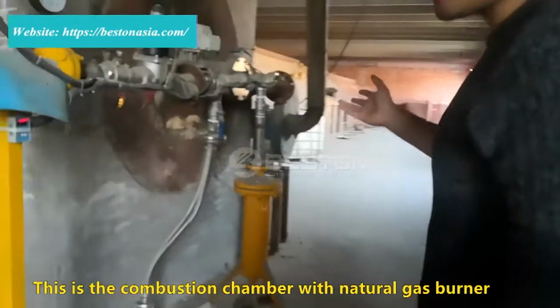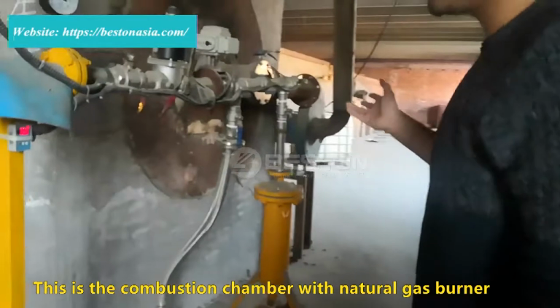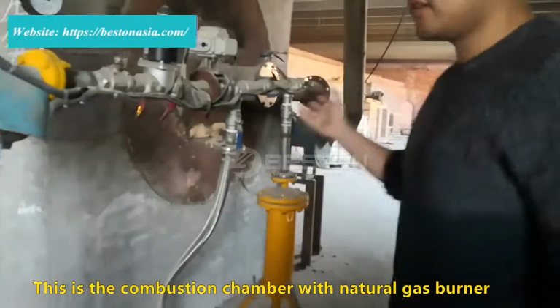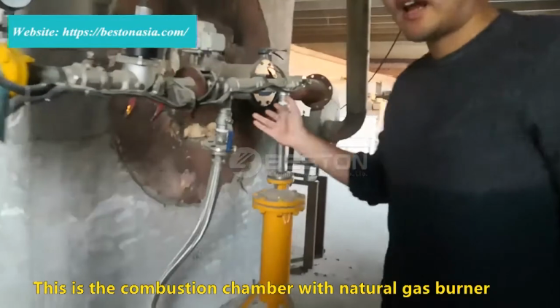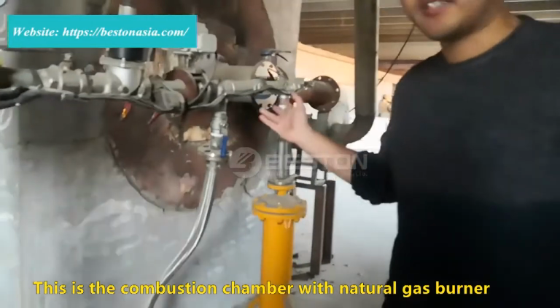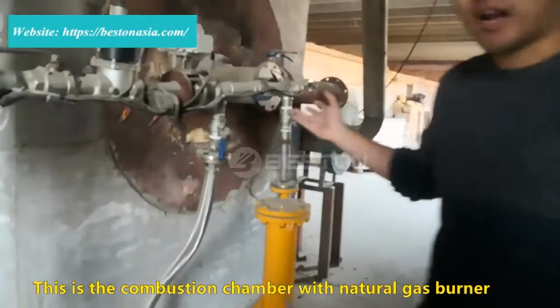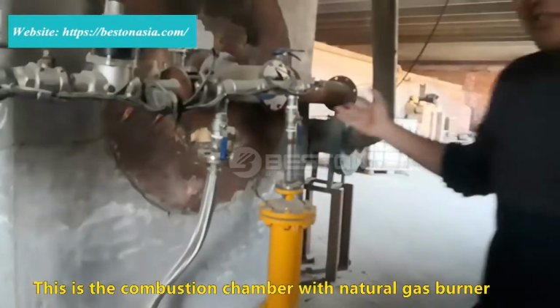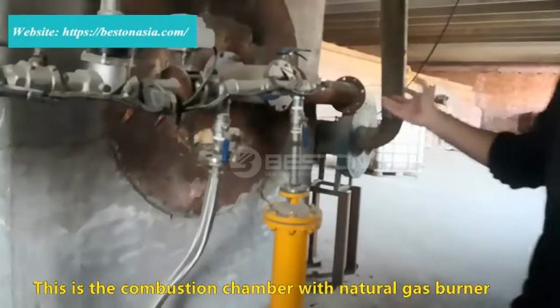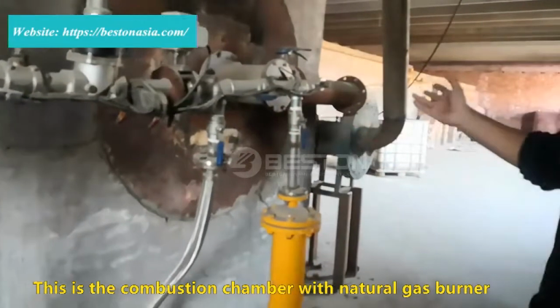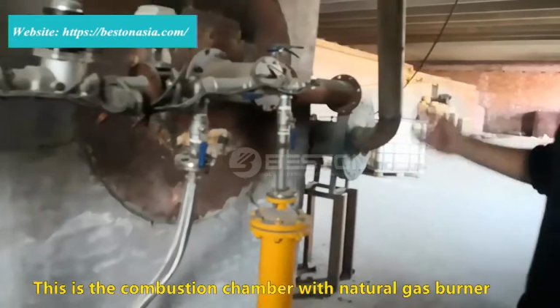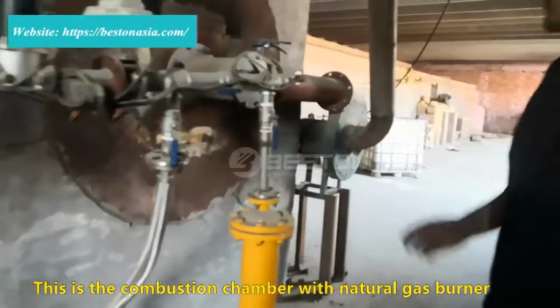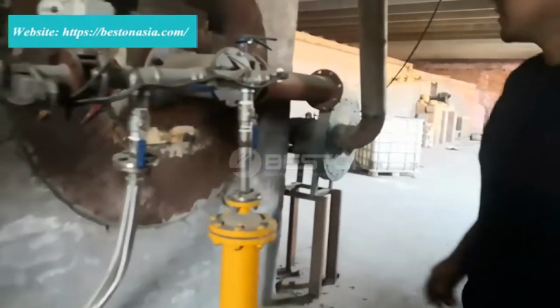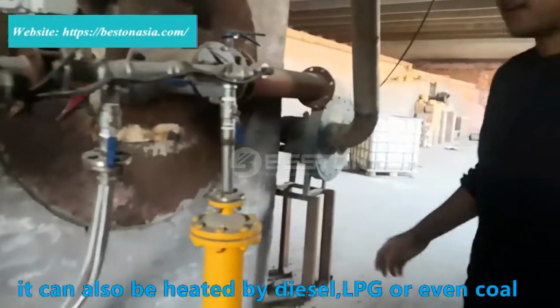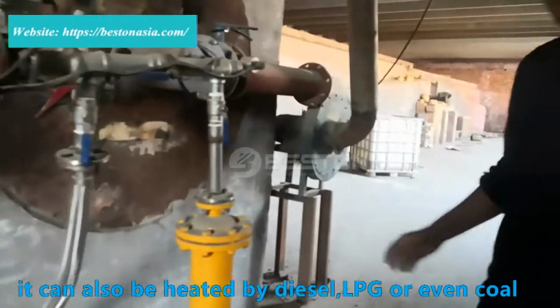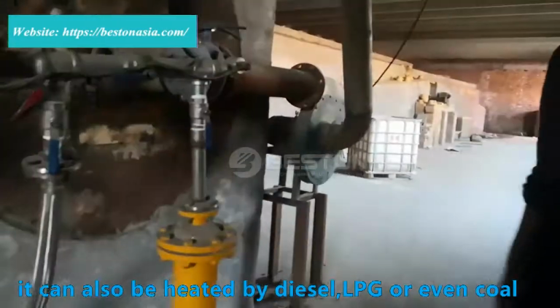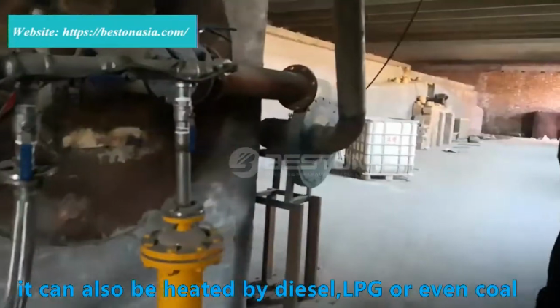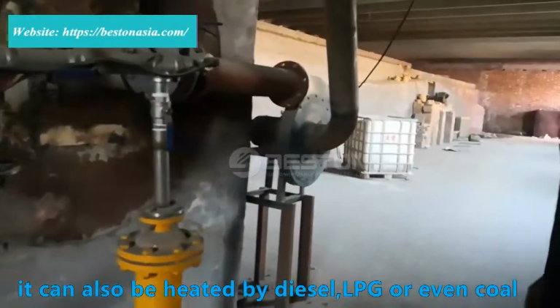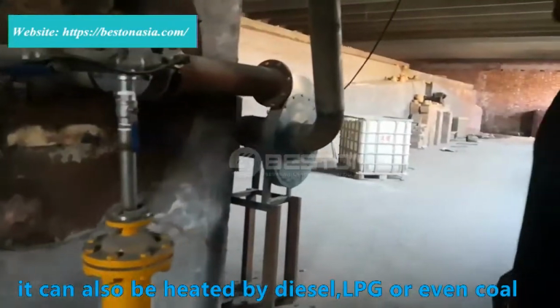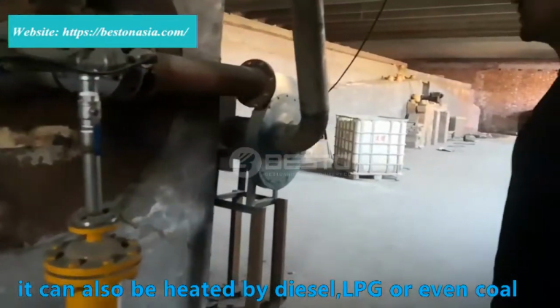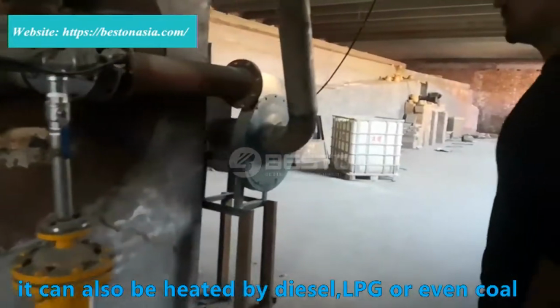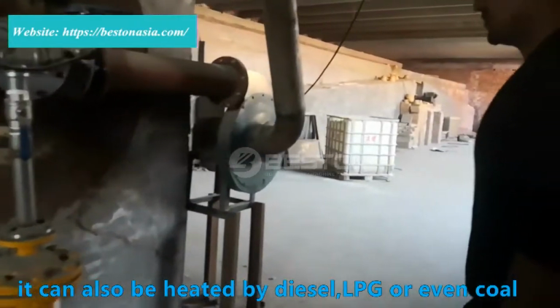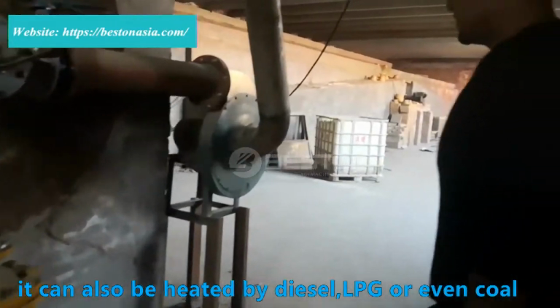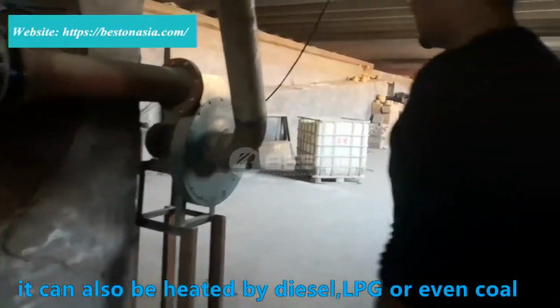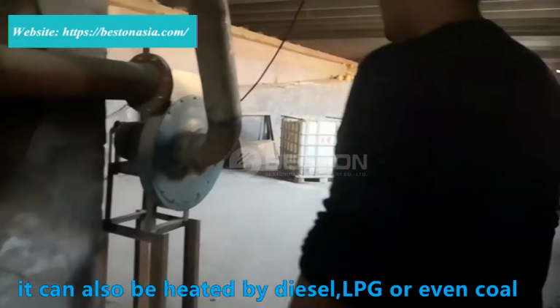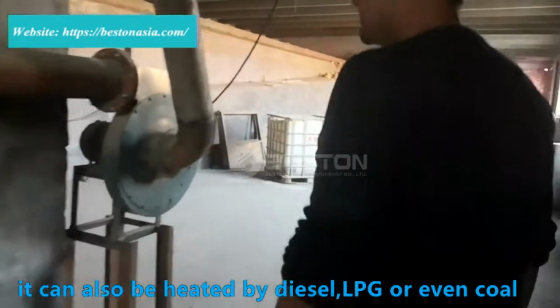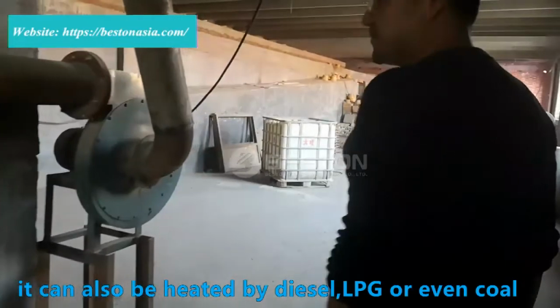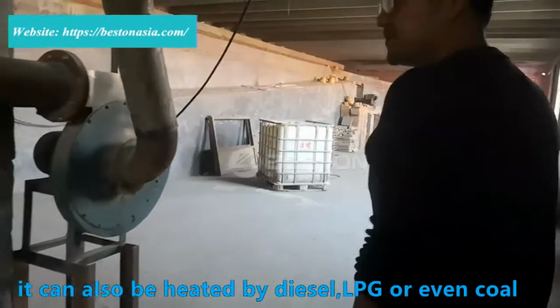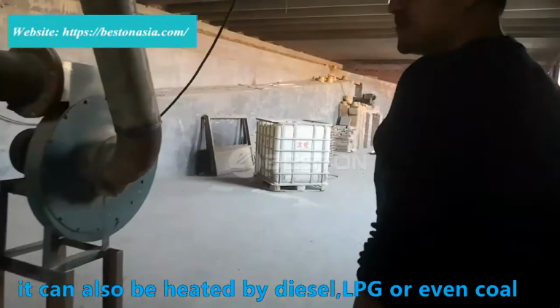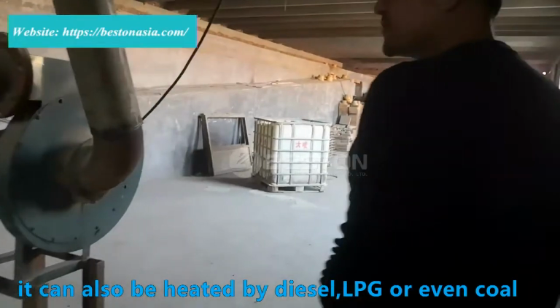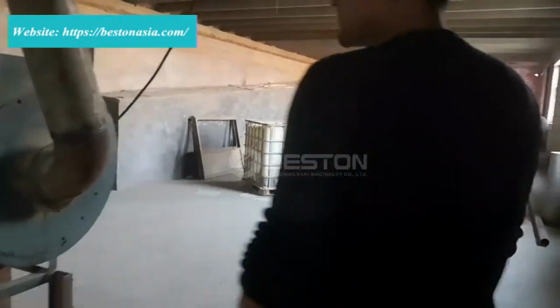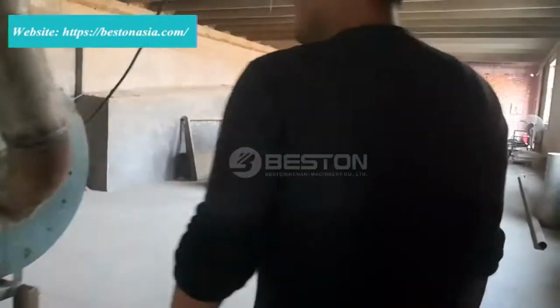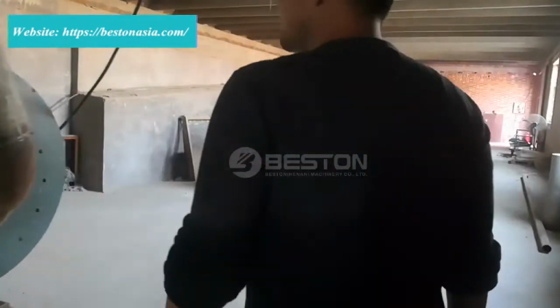This is a combustion chamber with a natural gas burner. It can also be heated by diesel, LPG, or even coal.